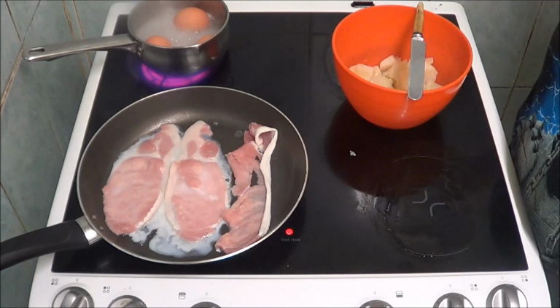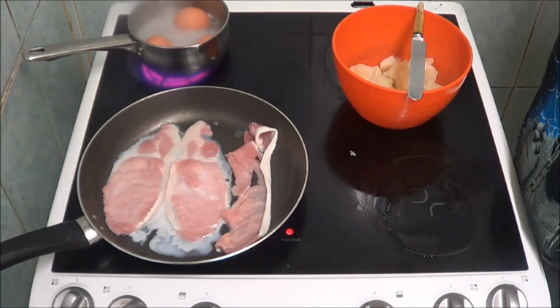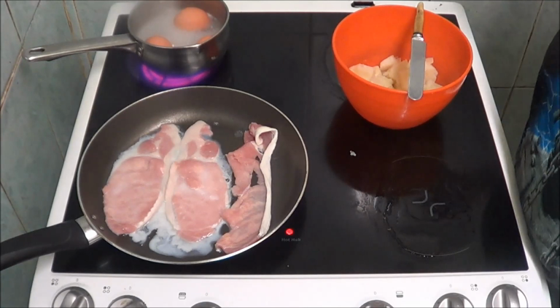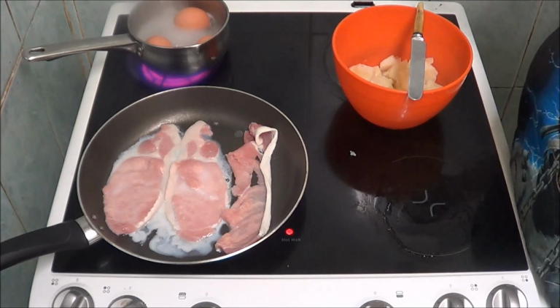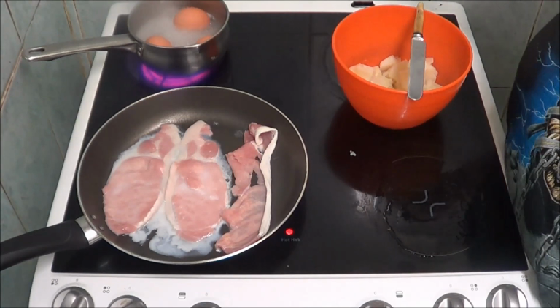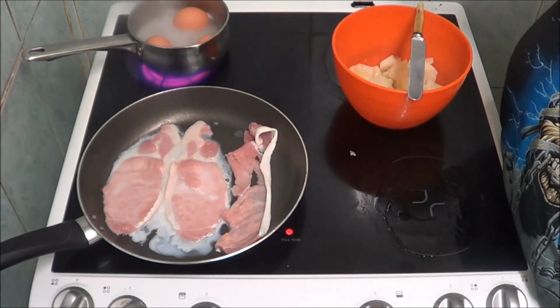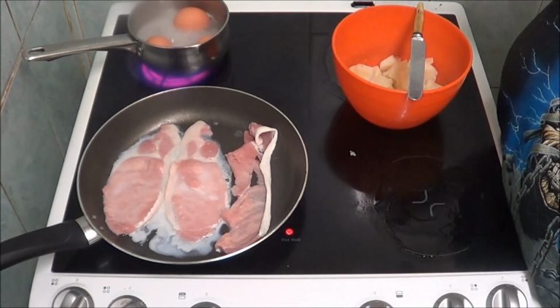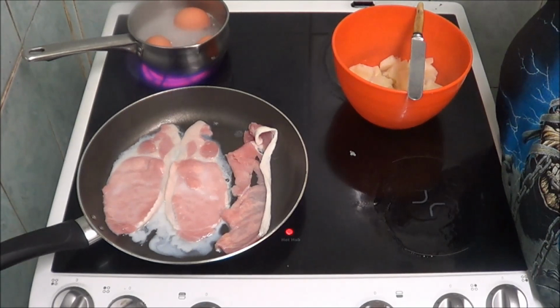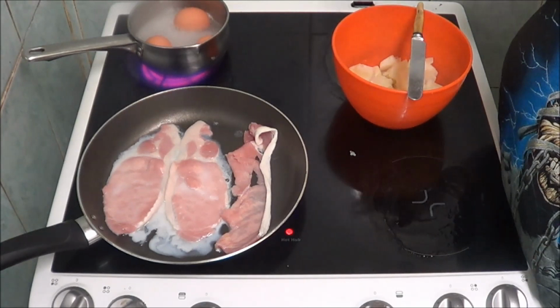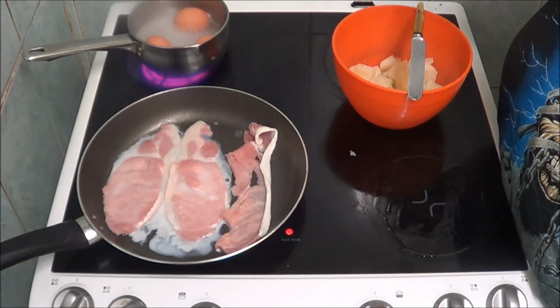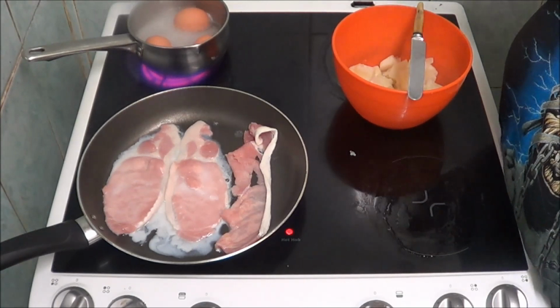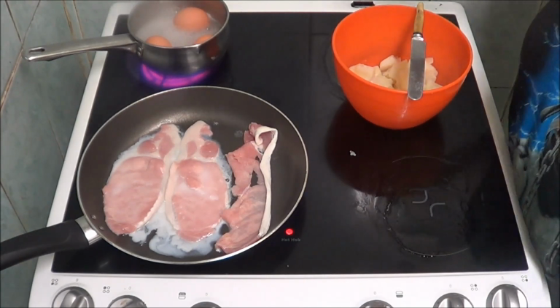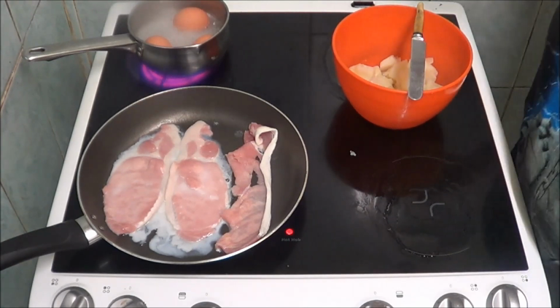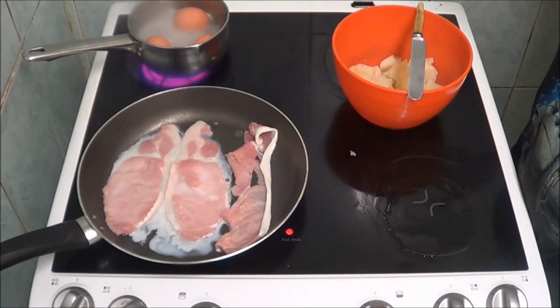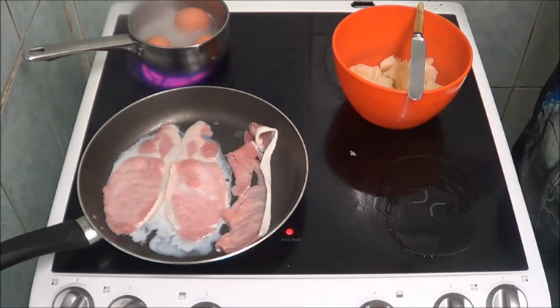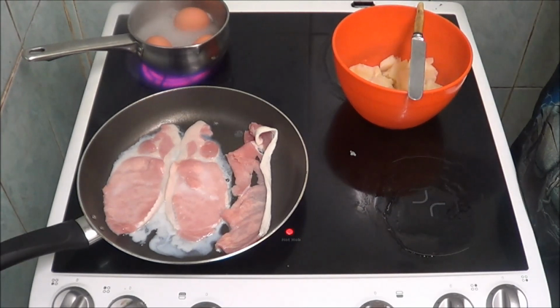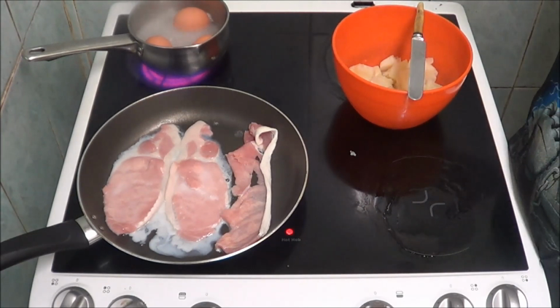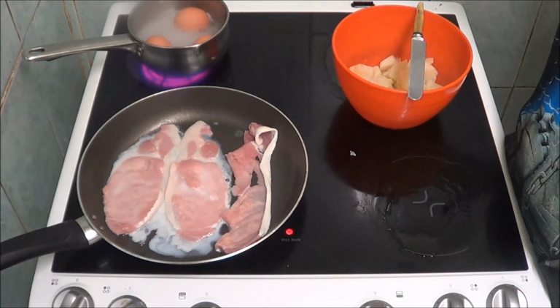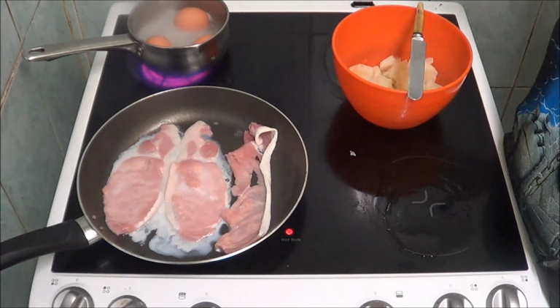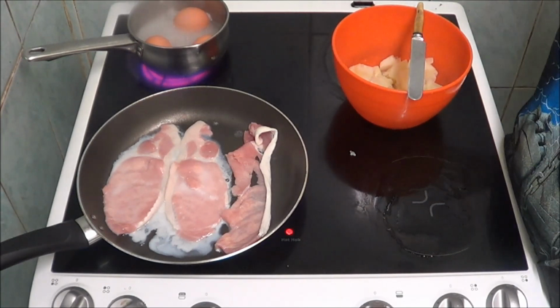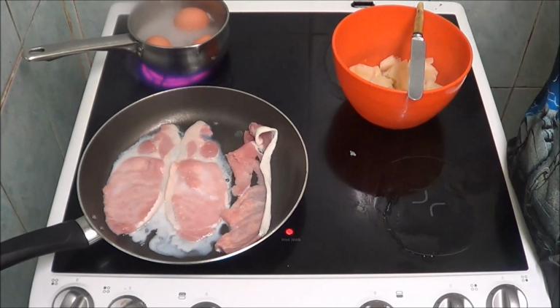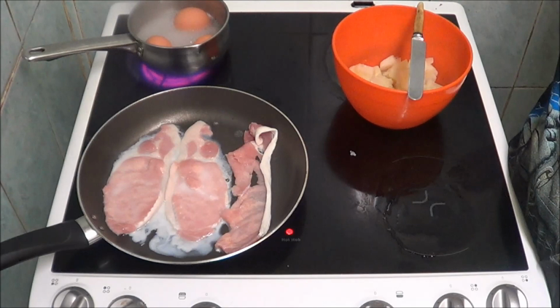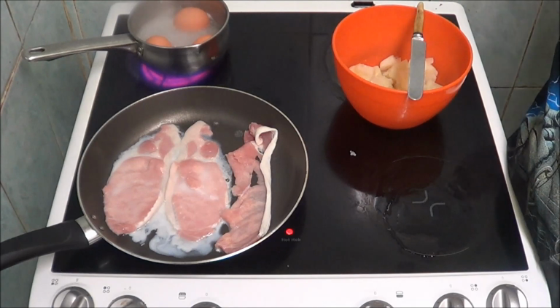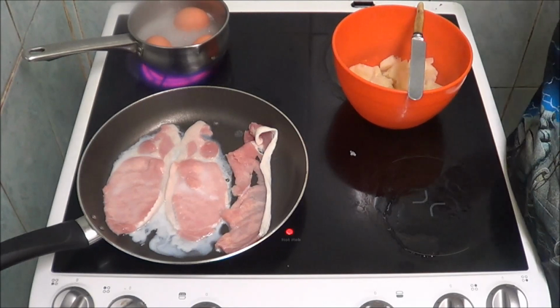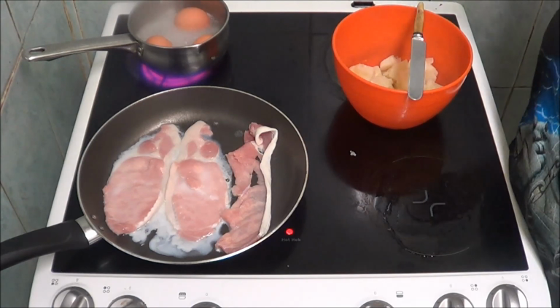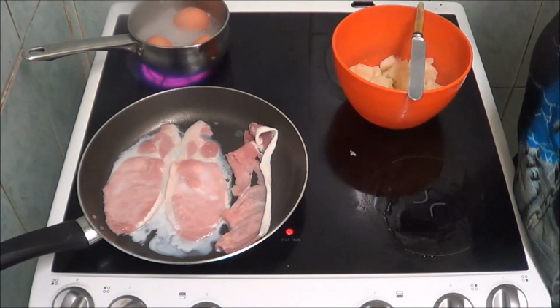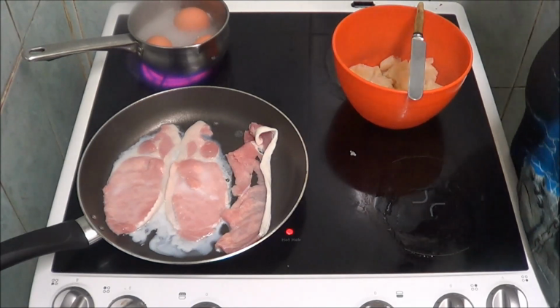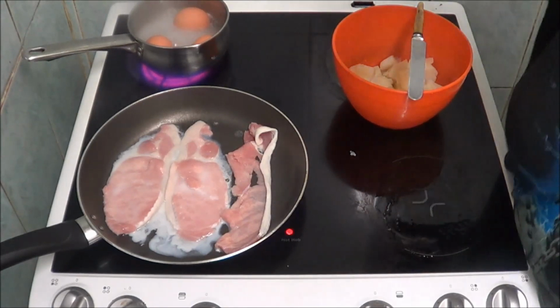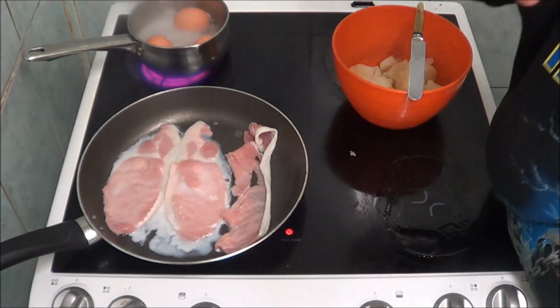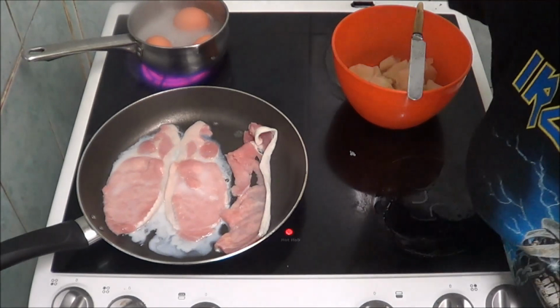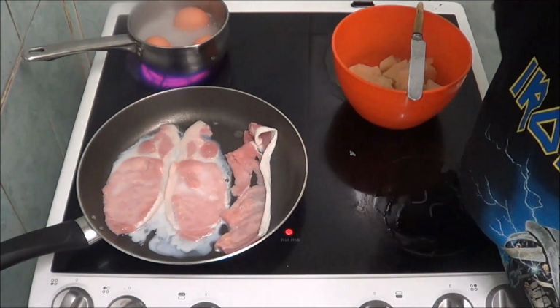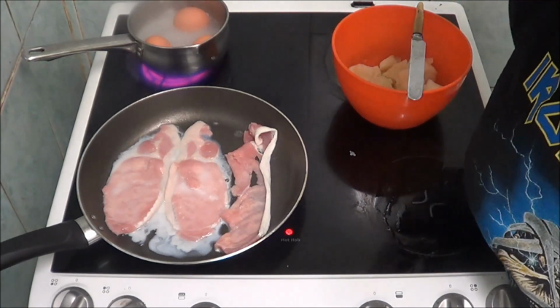They've been boiling. Profusely for about — I don't know how long — probably about the same time as the taters. So I'm going to turn the eggs off.